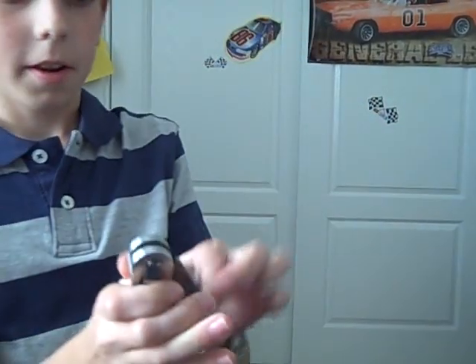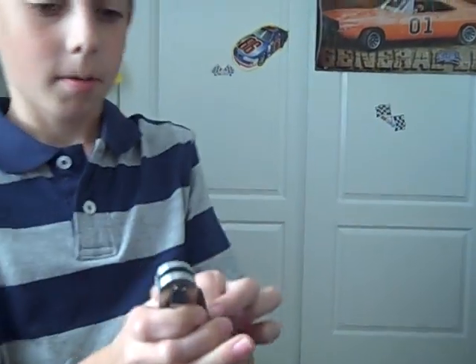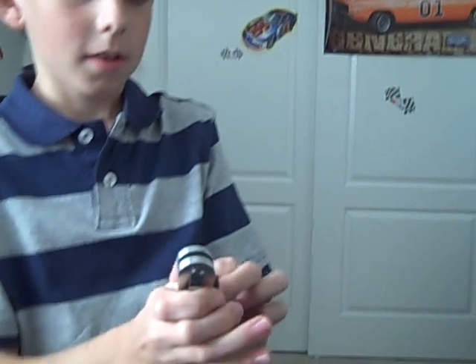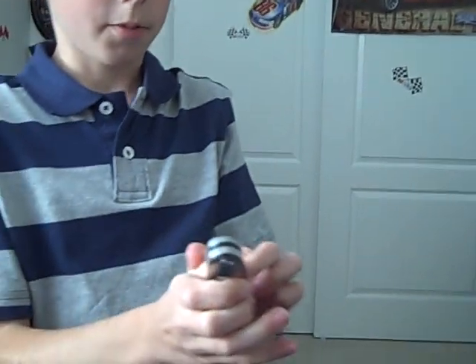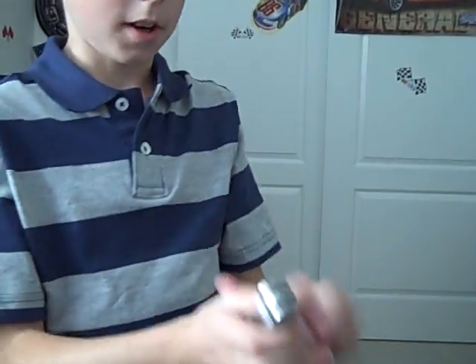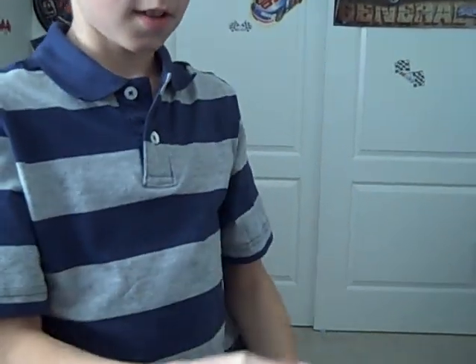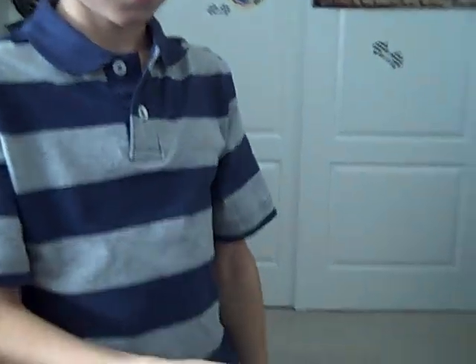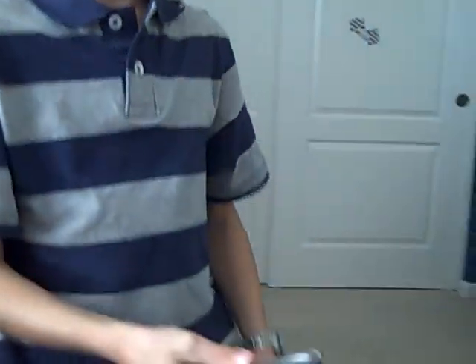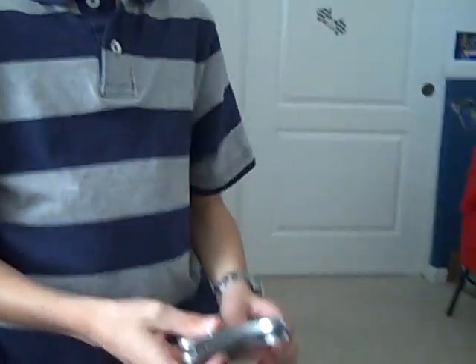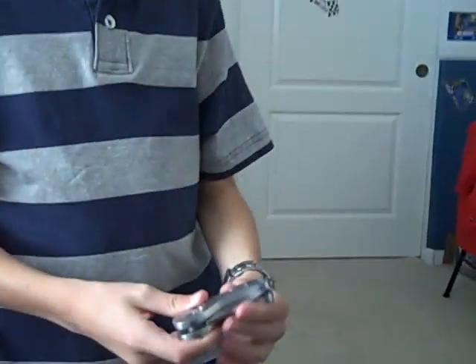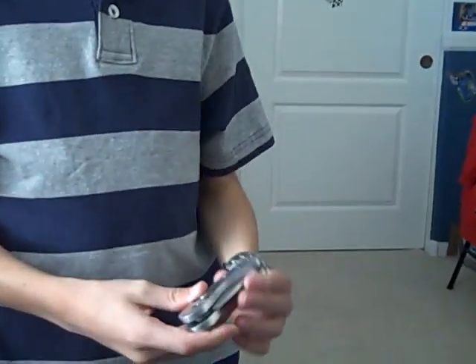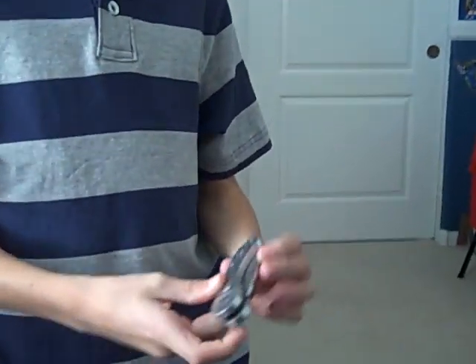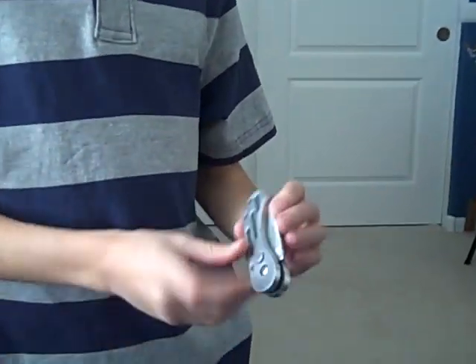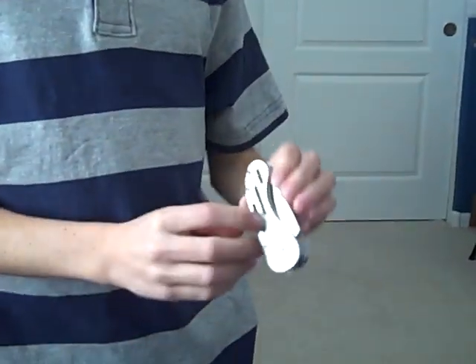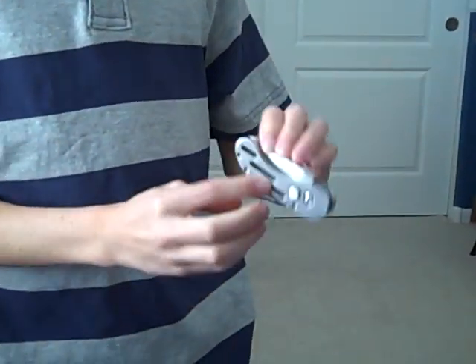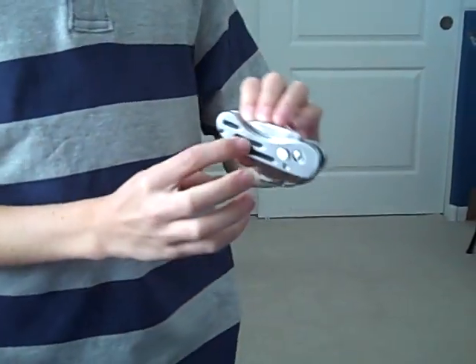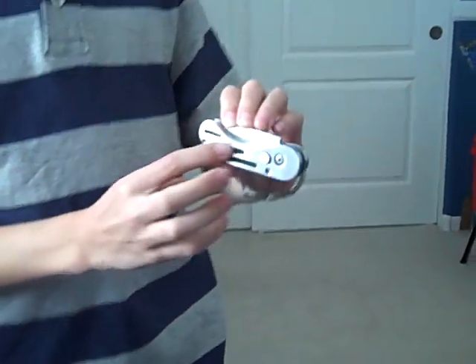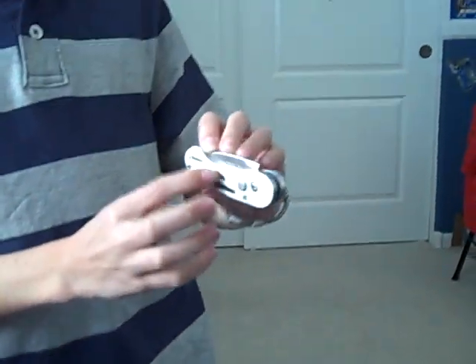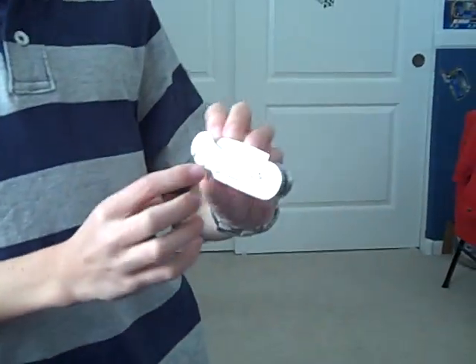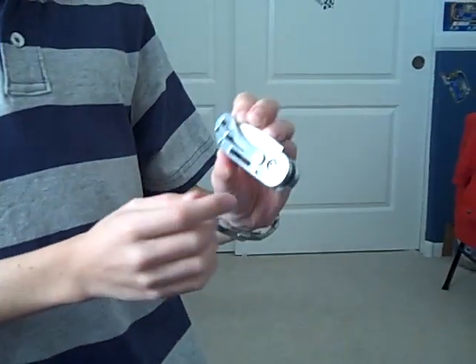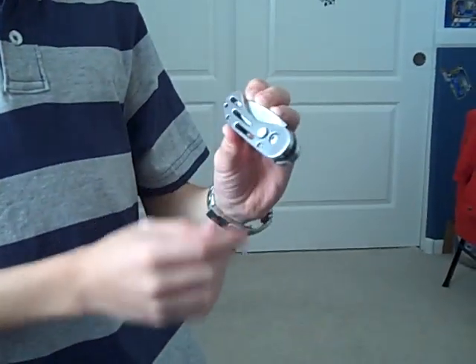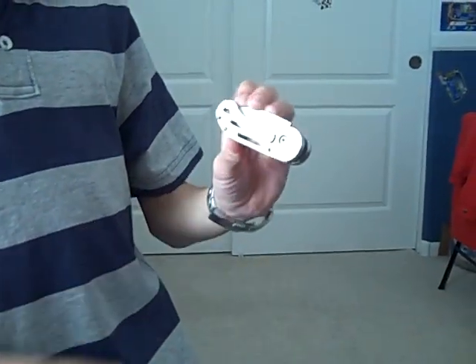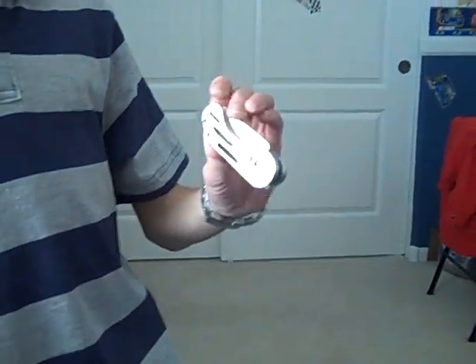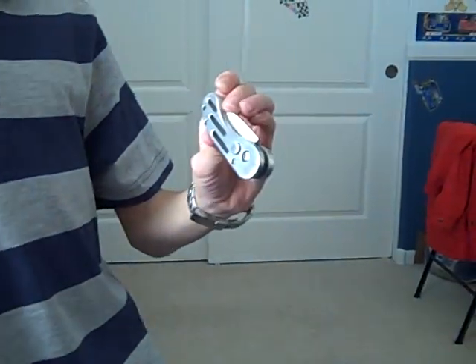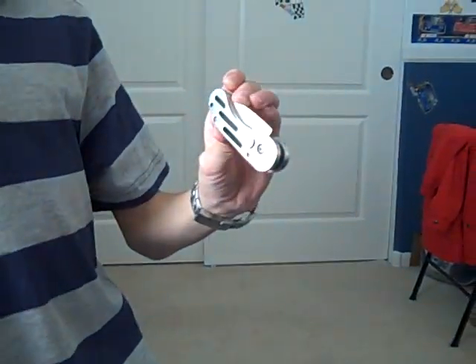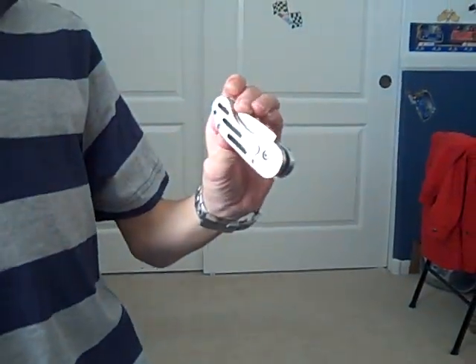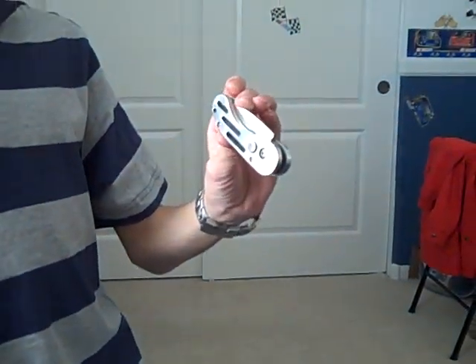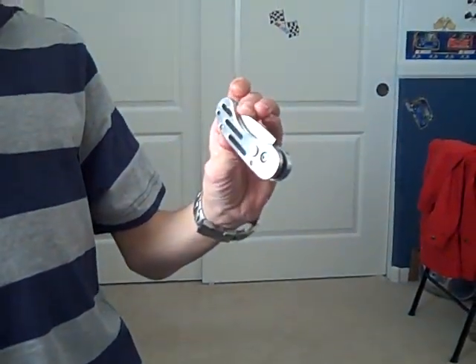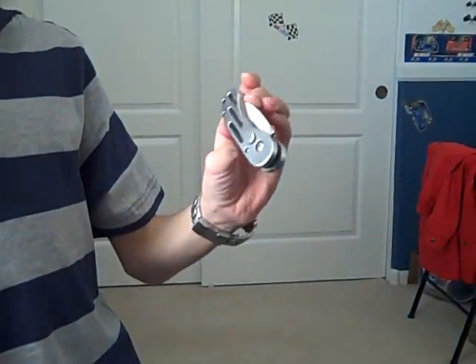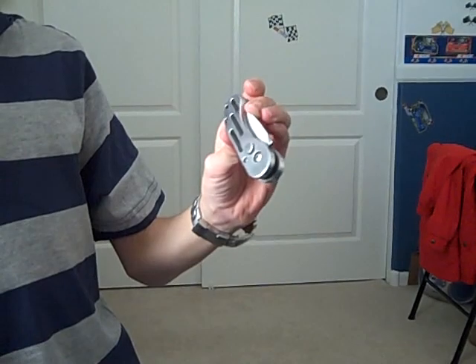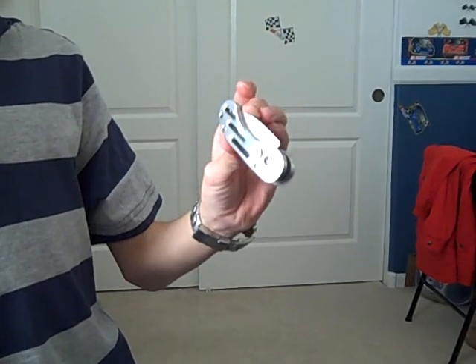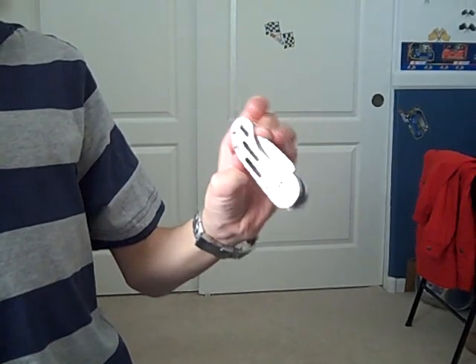But otherwise it's pretty nice. And it has holes in the handle to make it lighter, which I personally like.